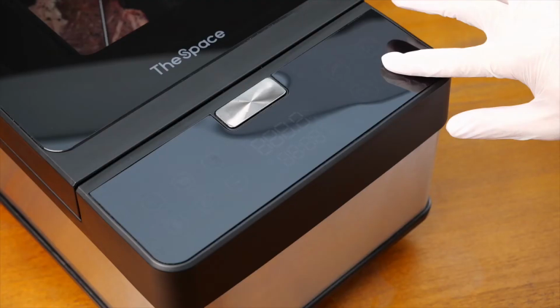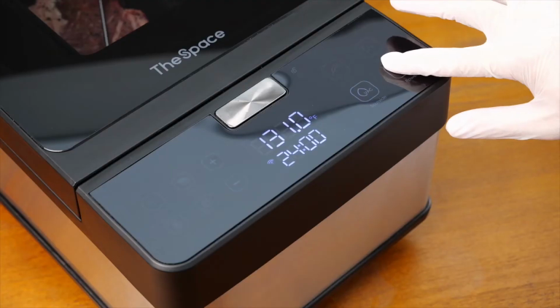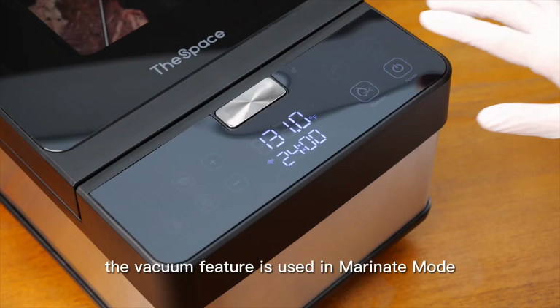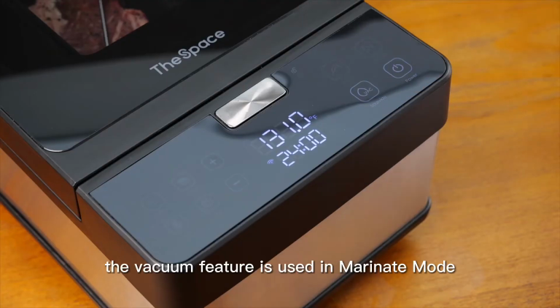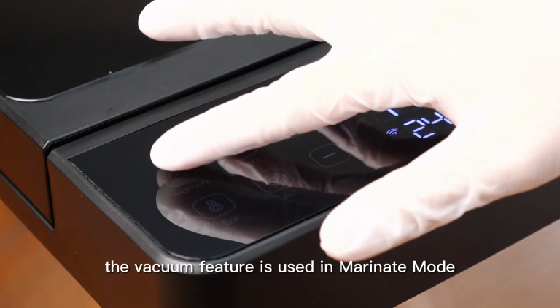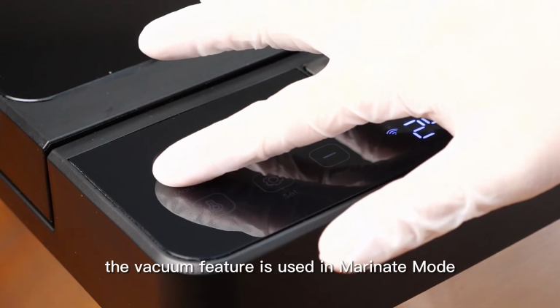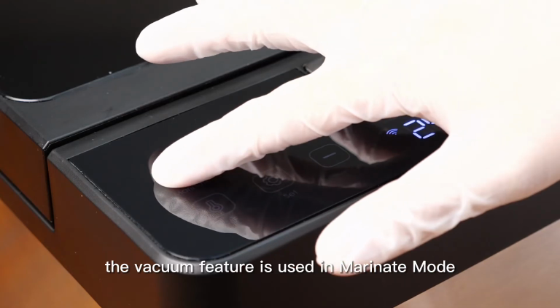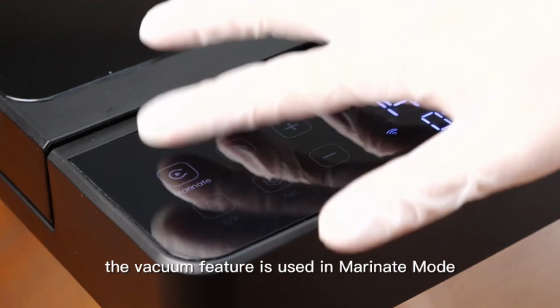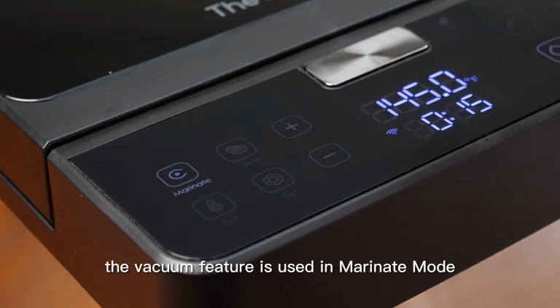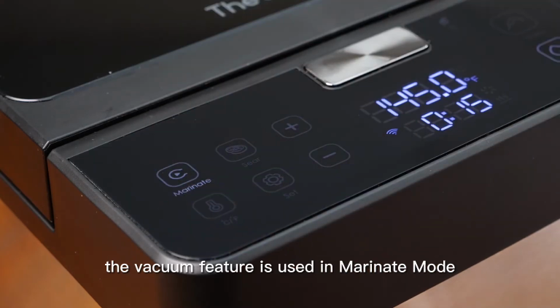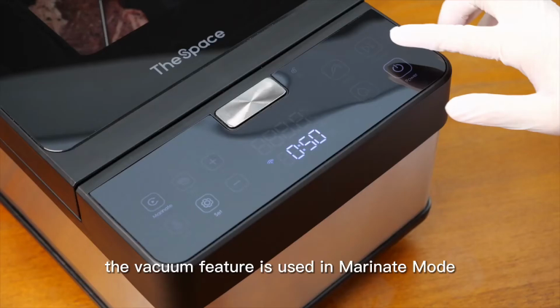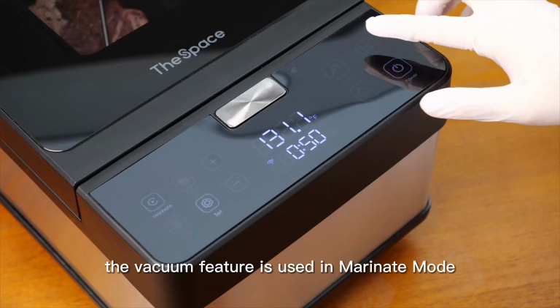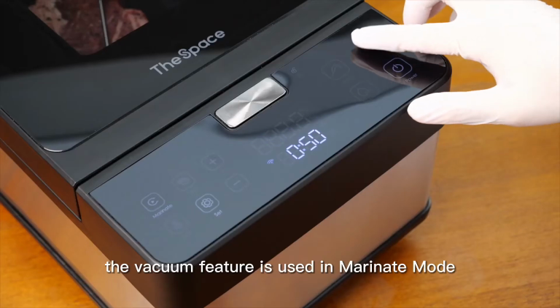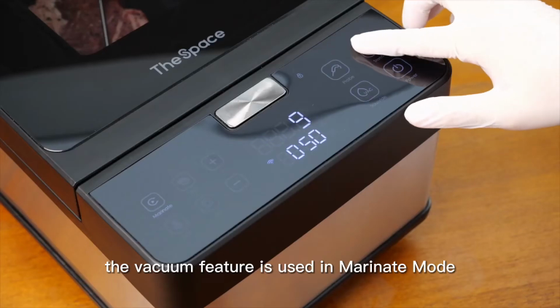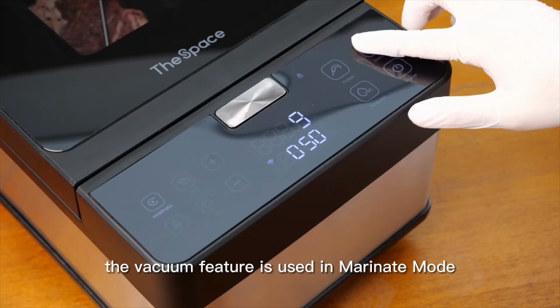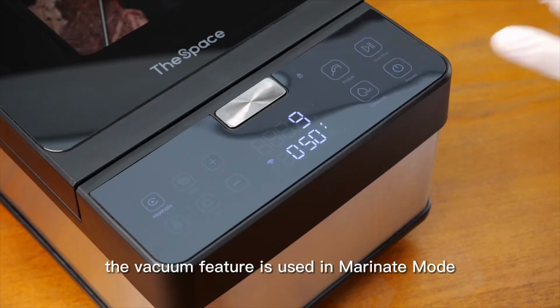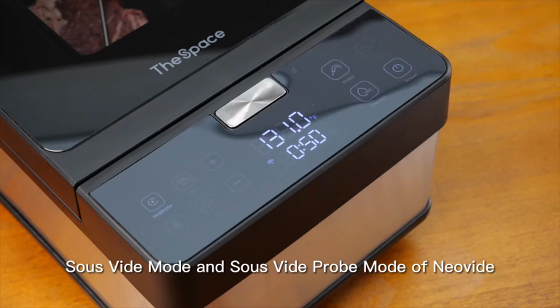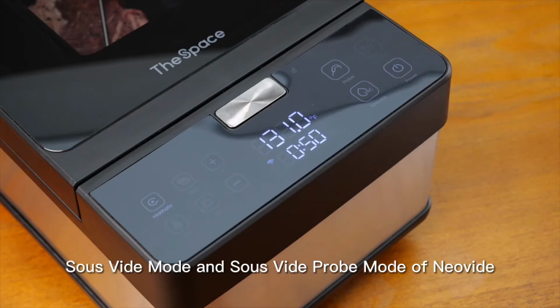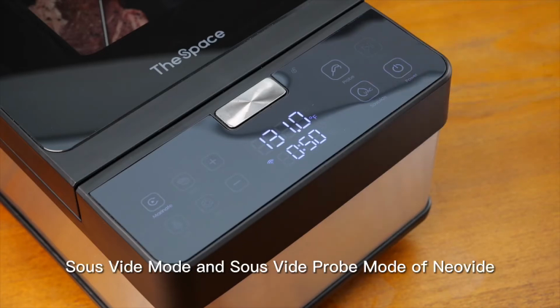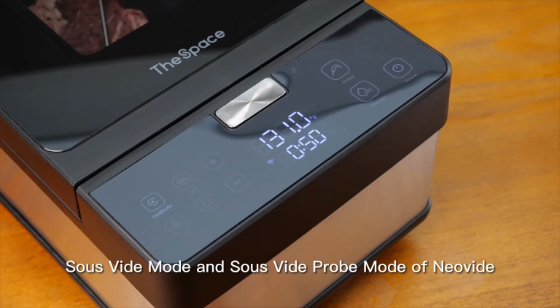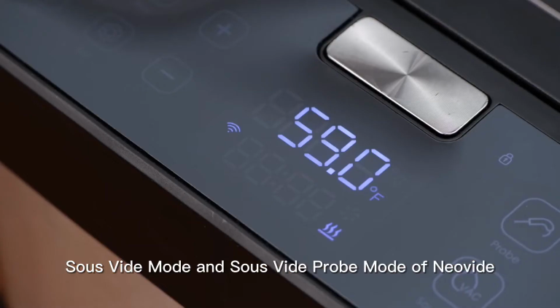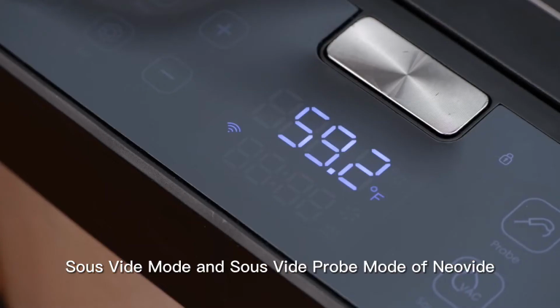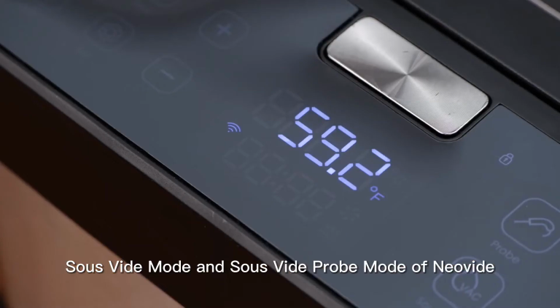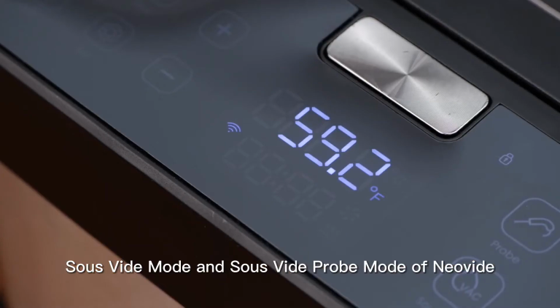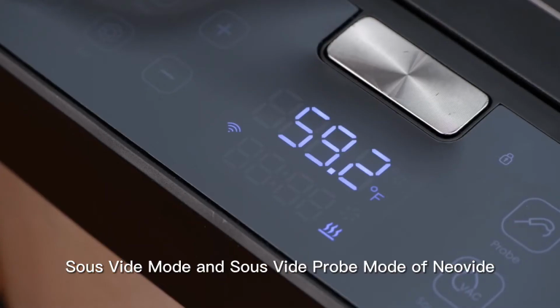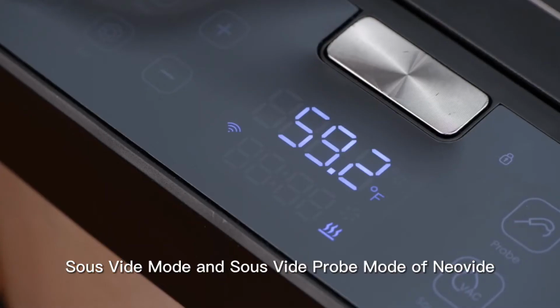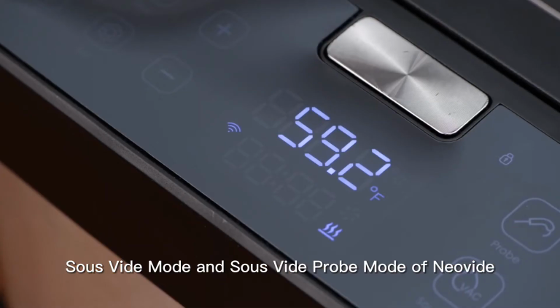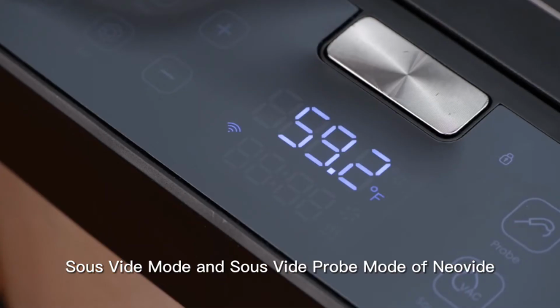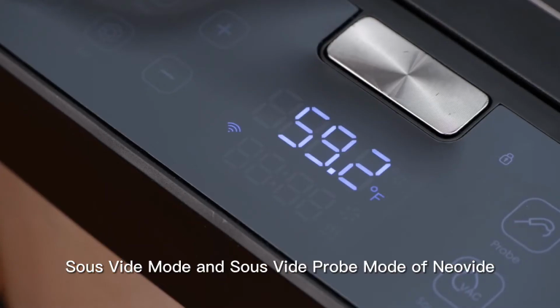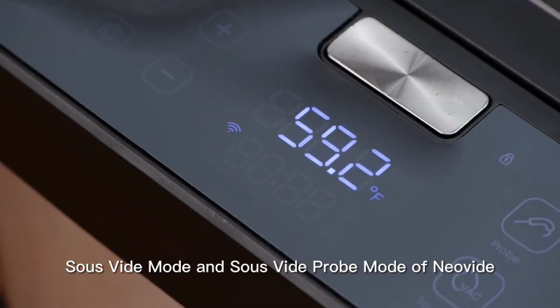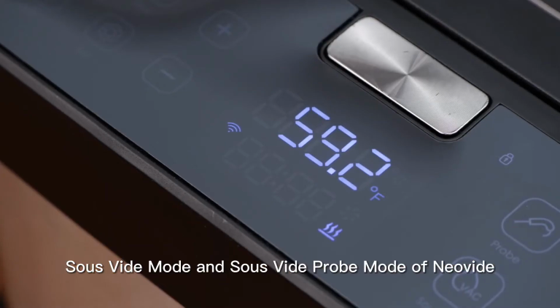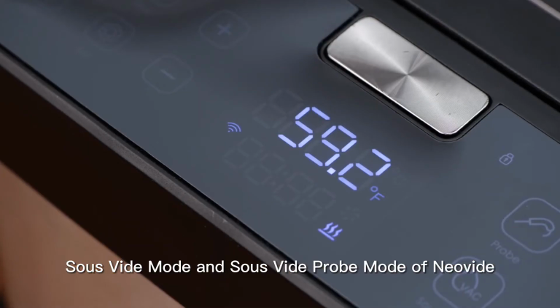The vacuum feature is used in the marinate mode, soupy mode, and soupy pro mode of New Viet.